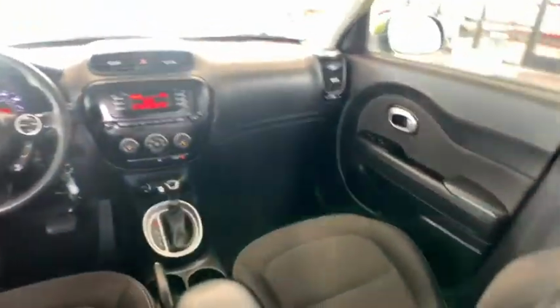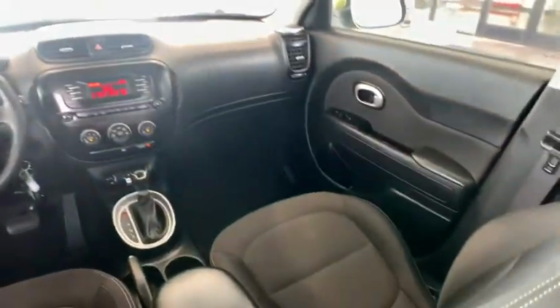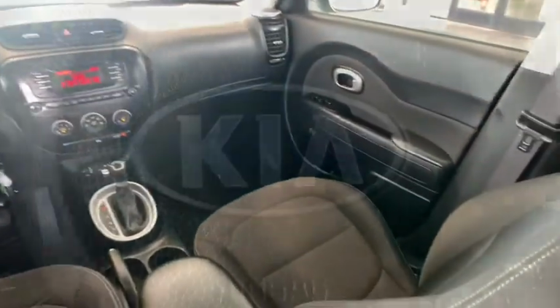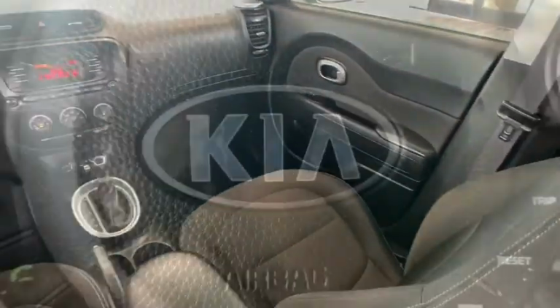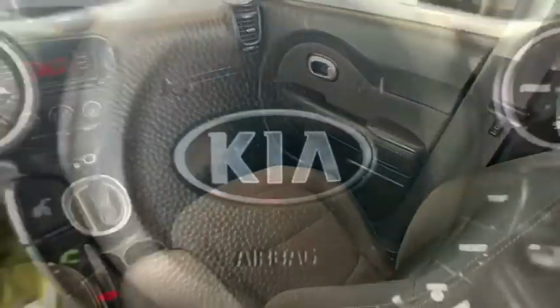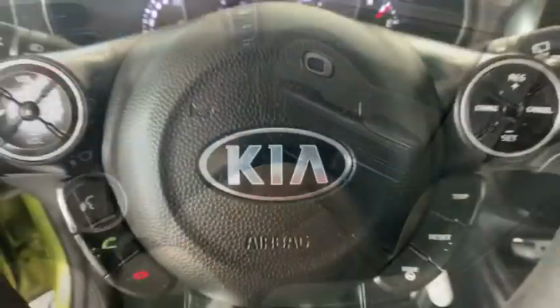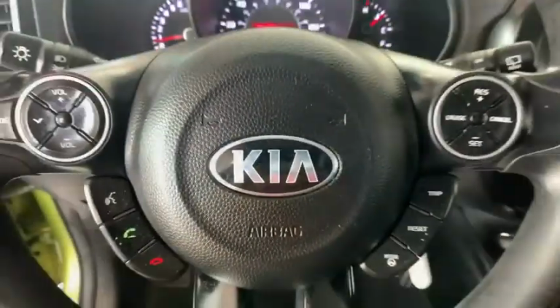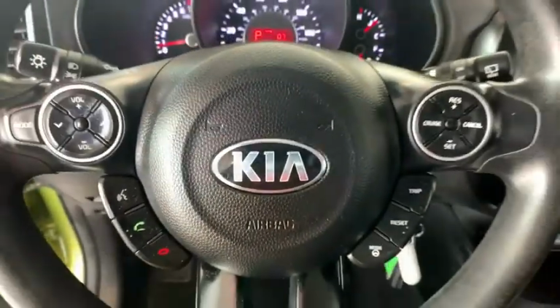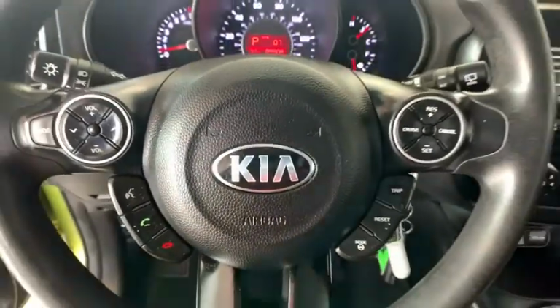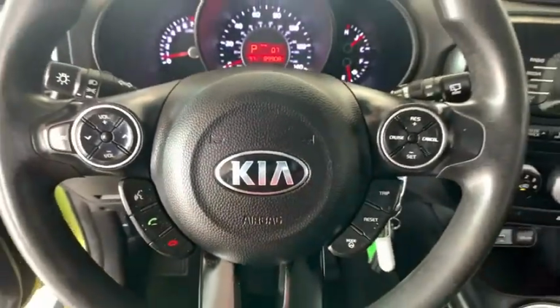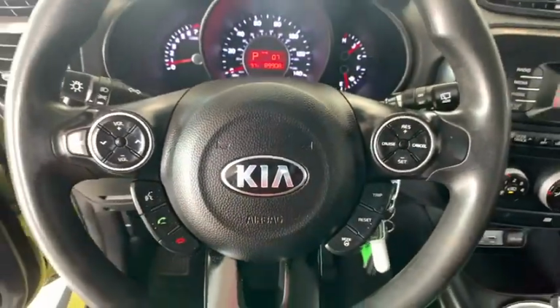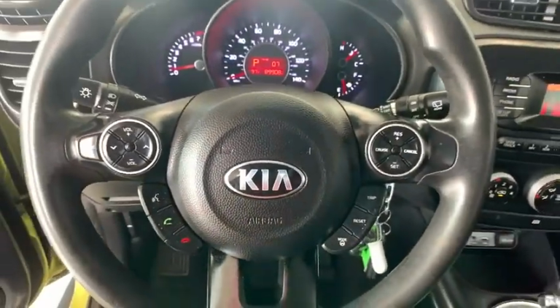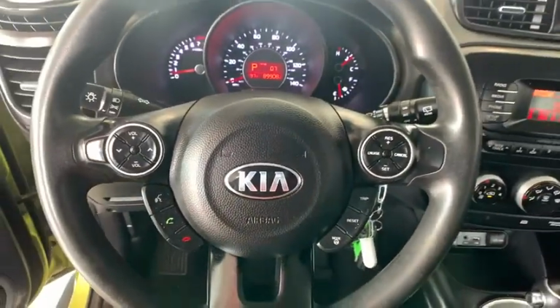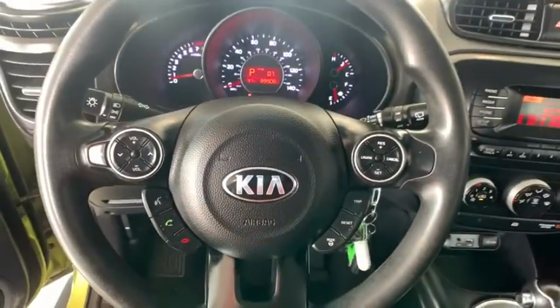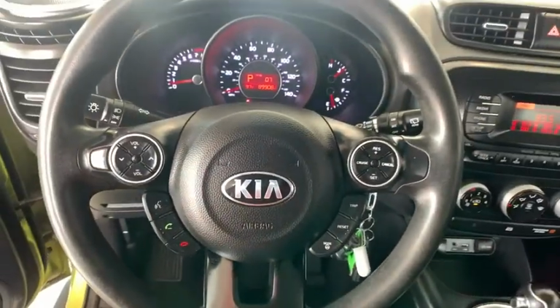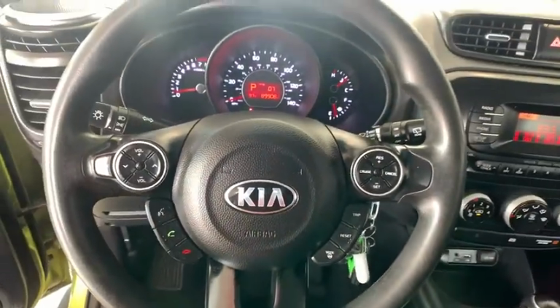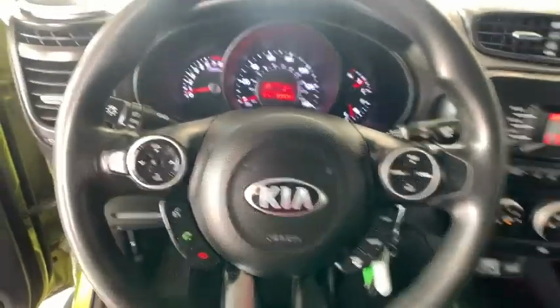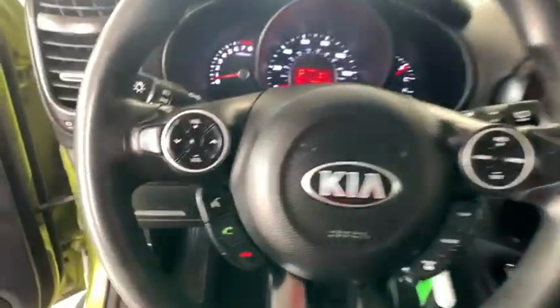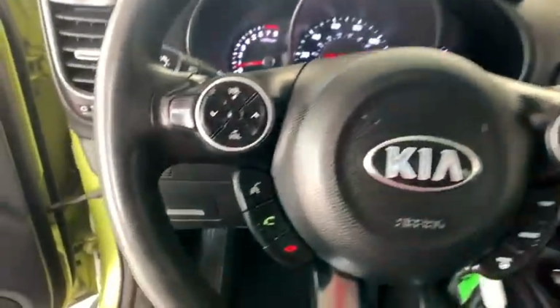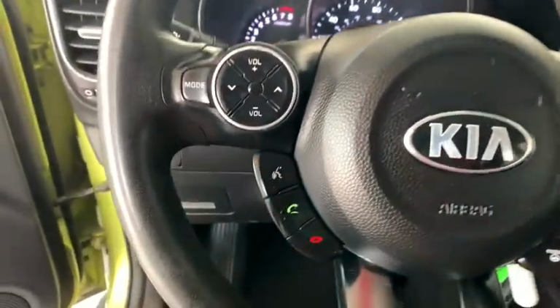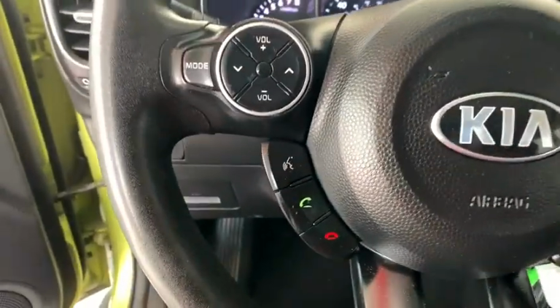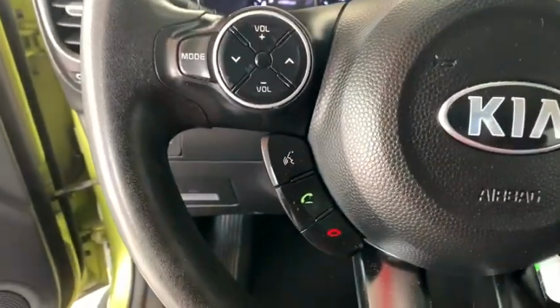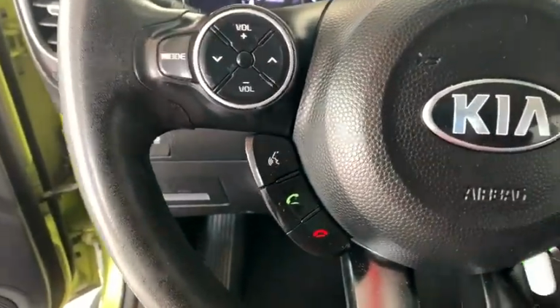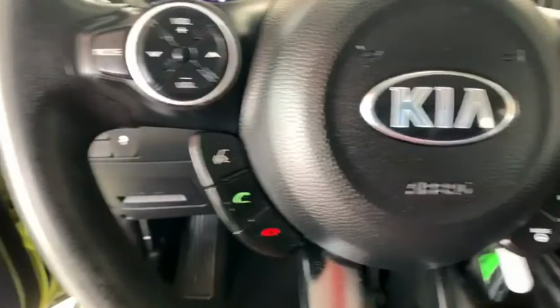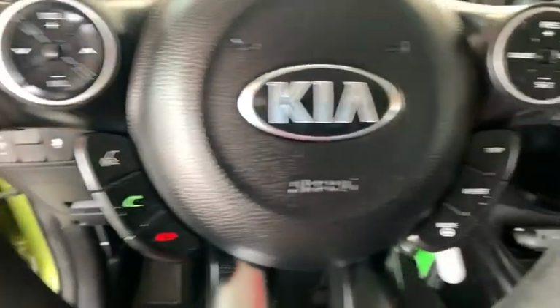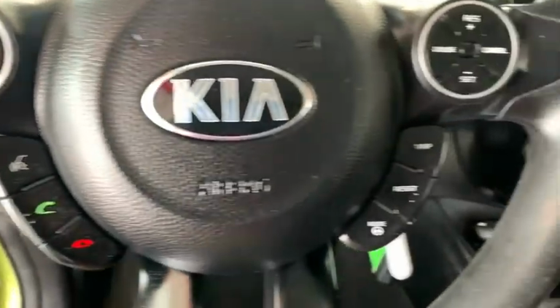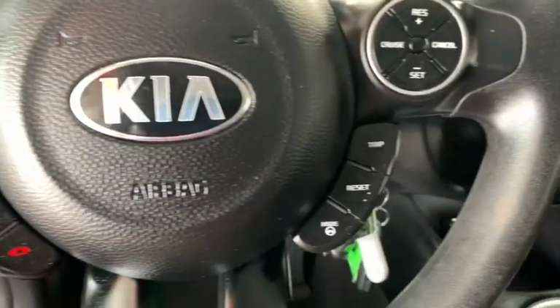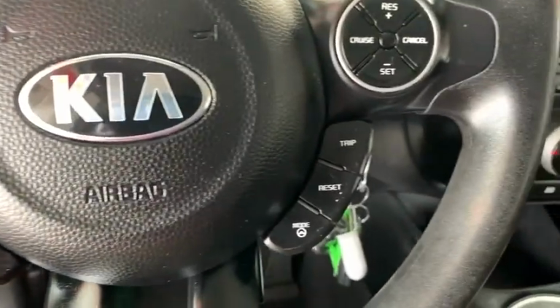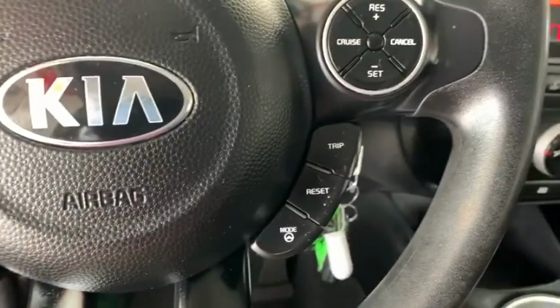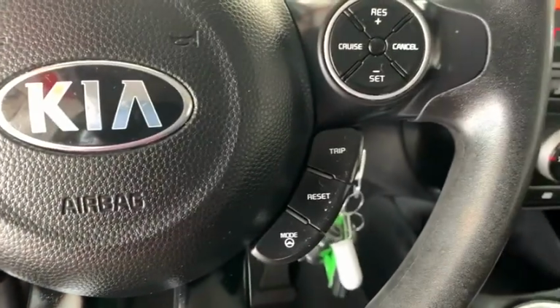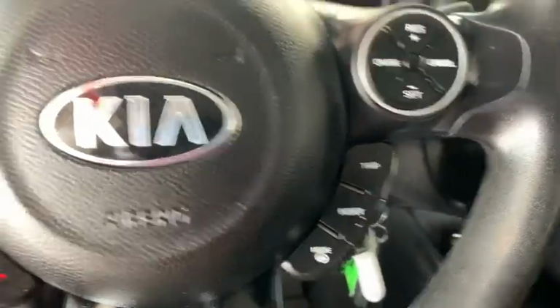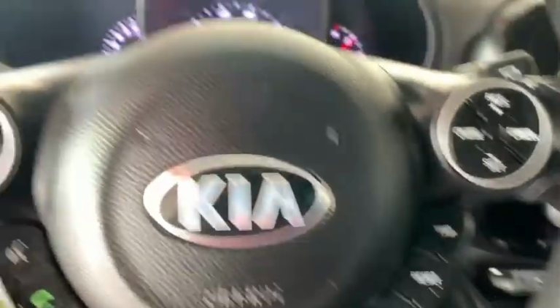Brake assist, front bucket seats, rear window wiper, driver vanity mirror. Come see the car for yourself.